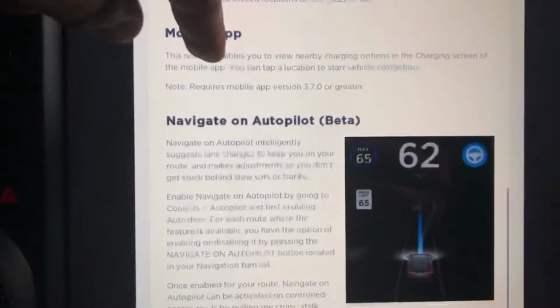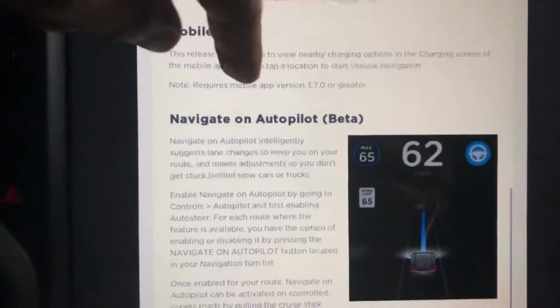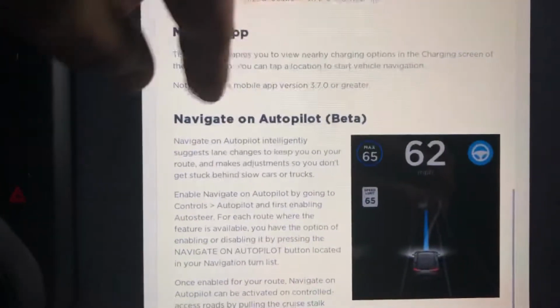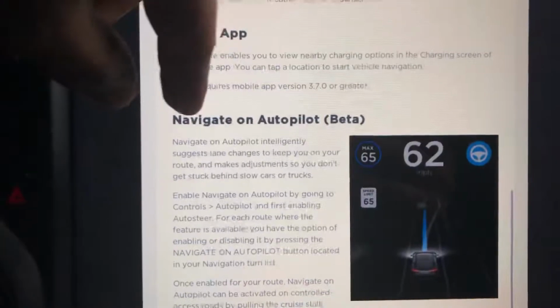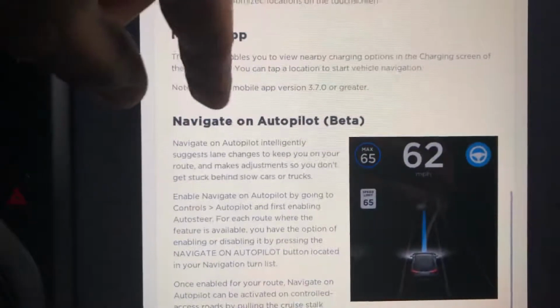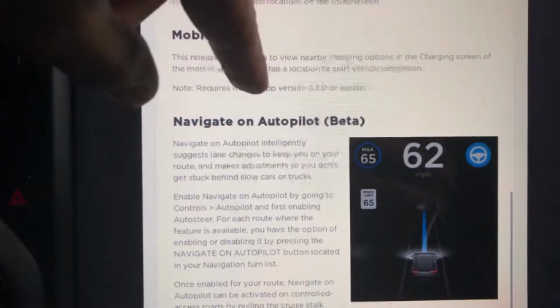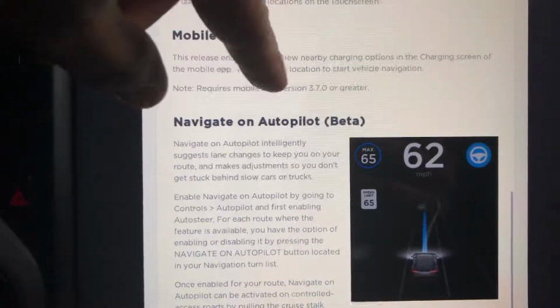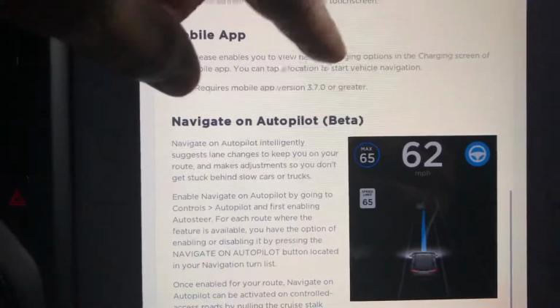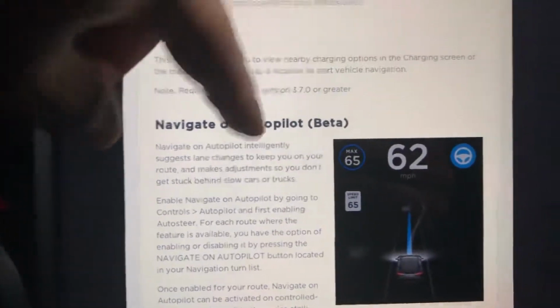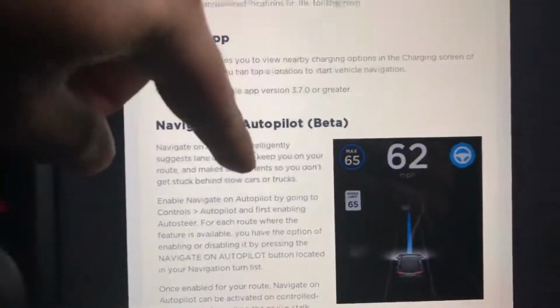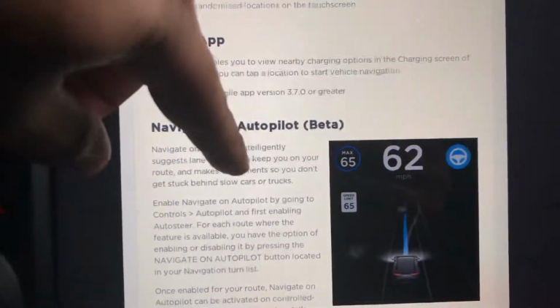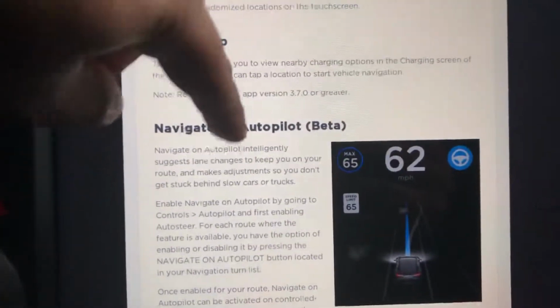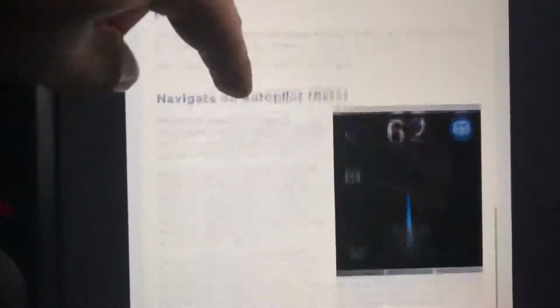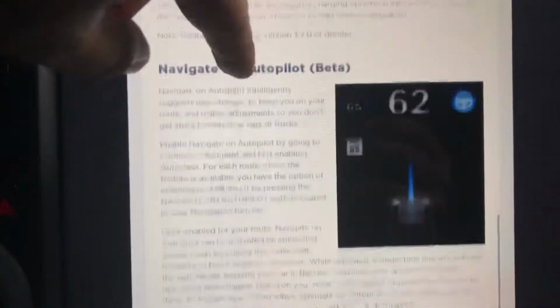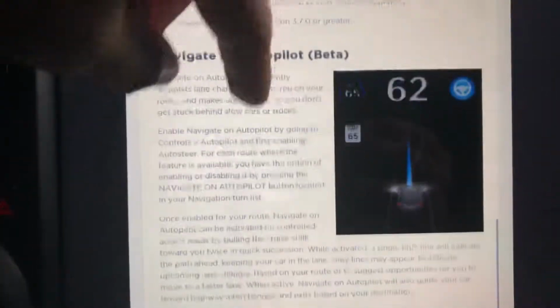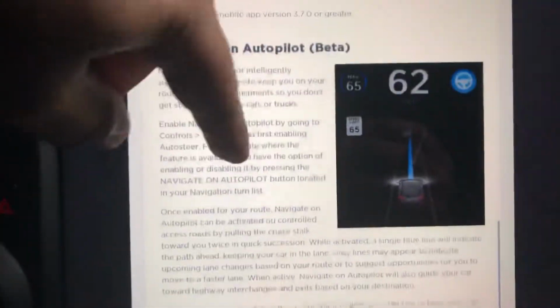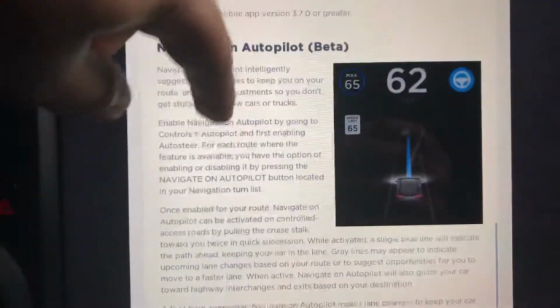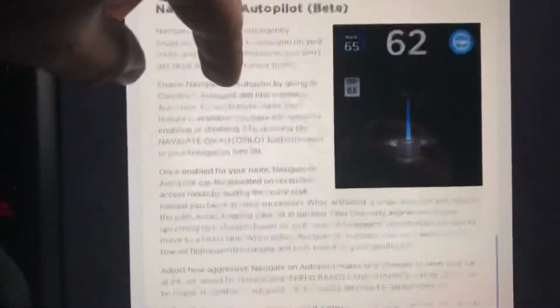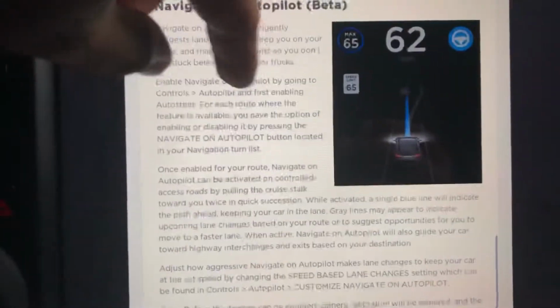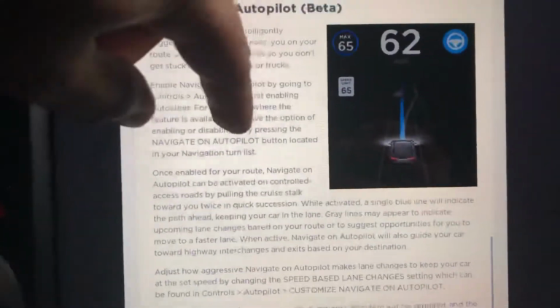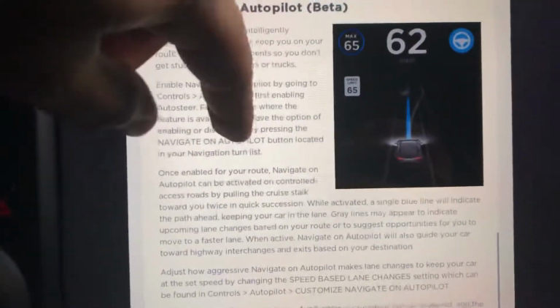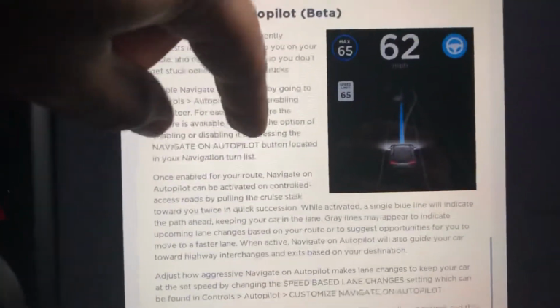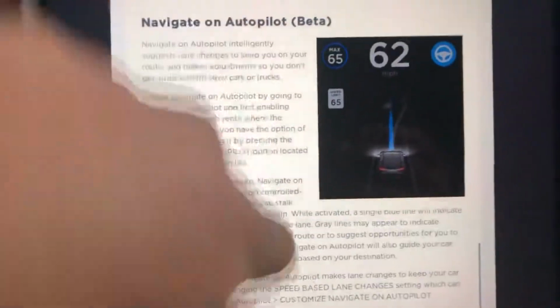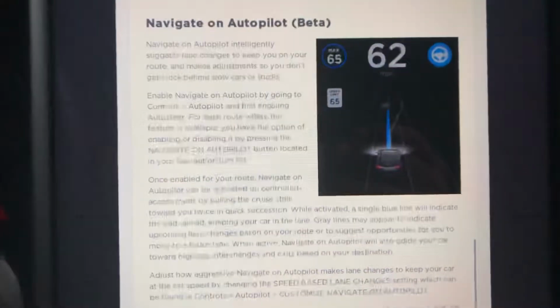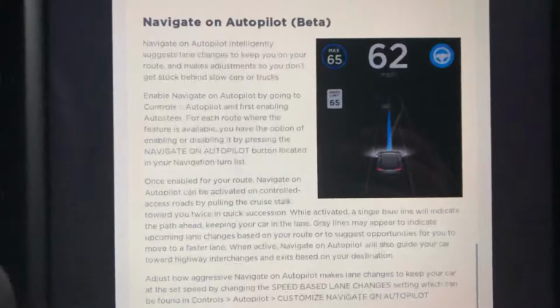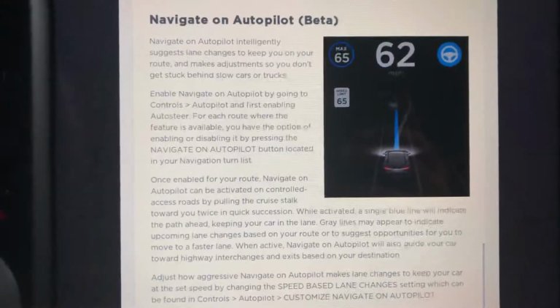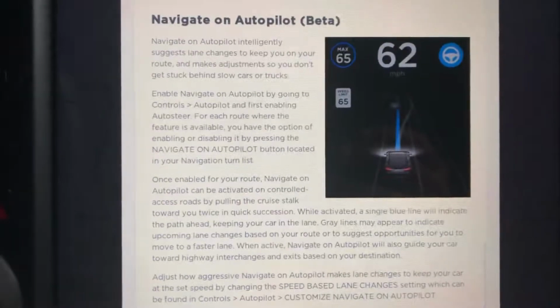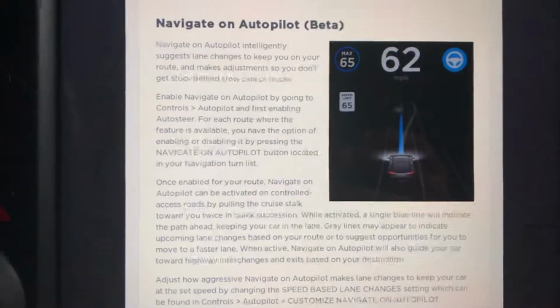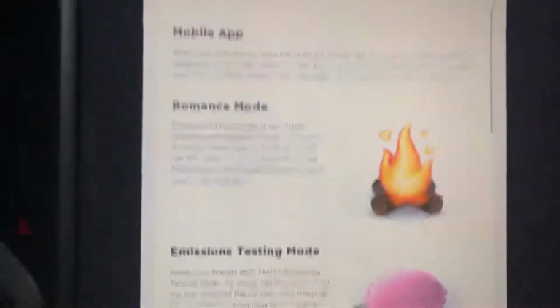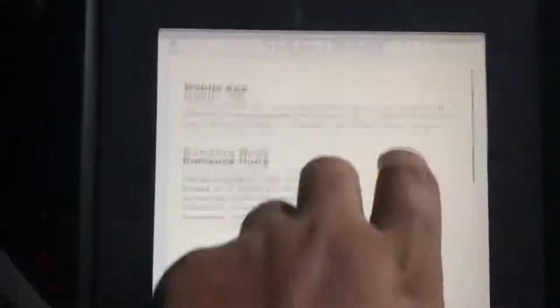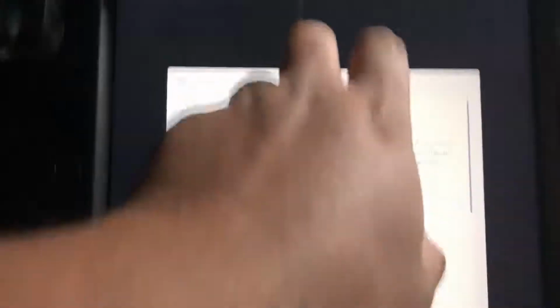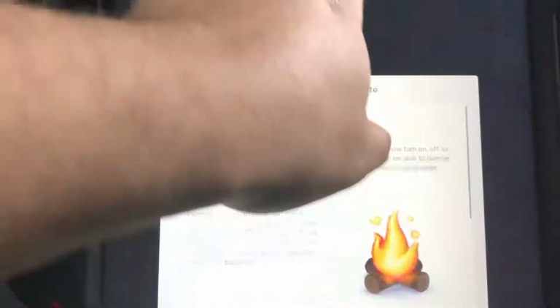This one is navigate on autopilot, which was the biggest thing that came two months ago and was really cool. Let me show you the perks we got.